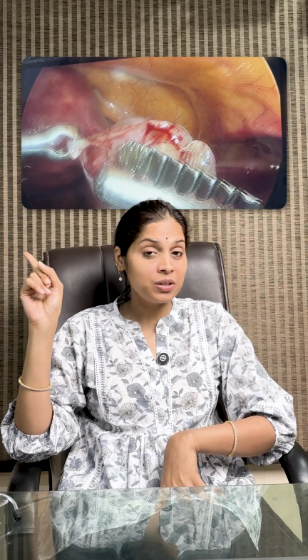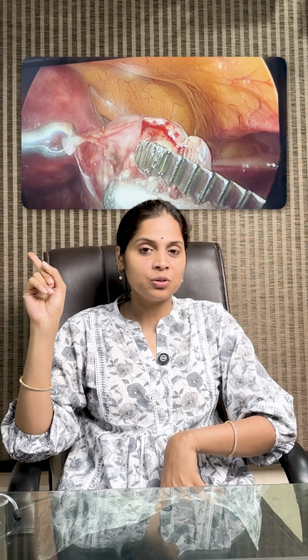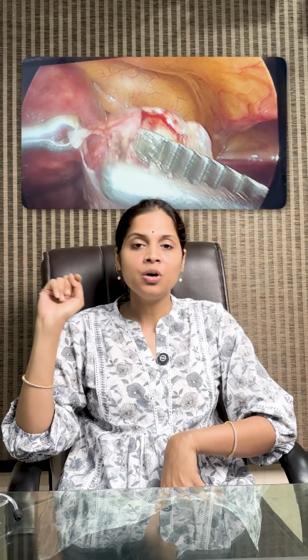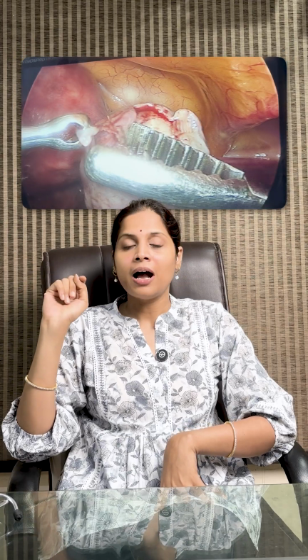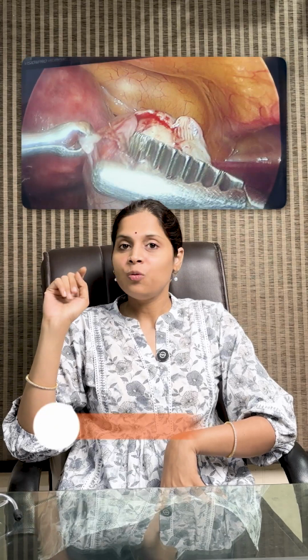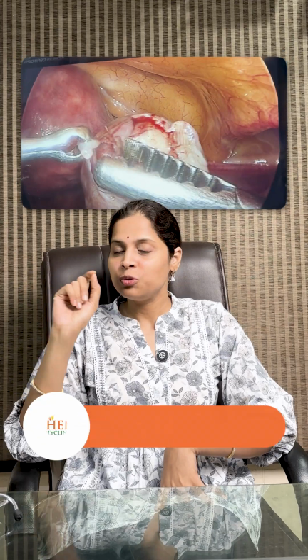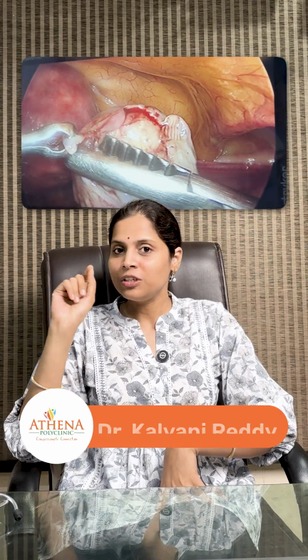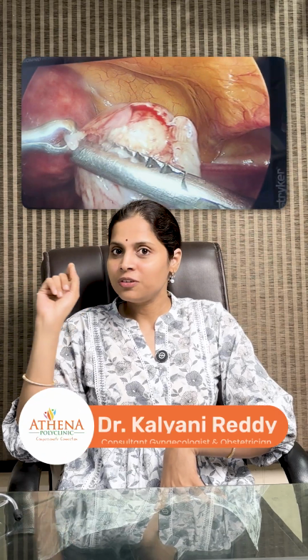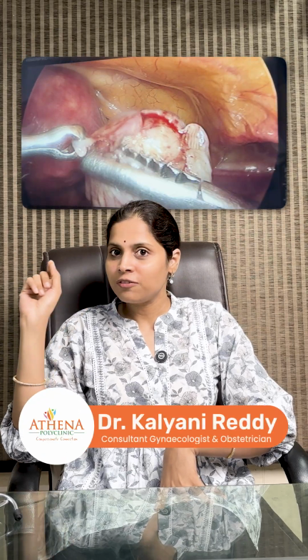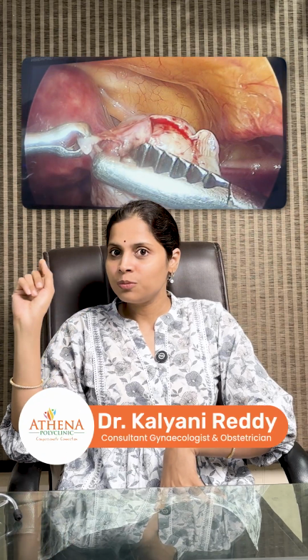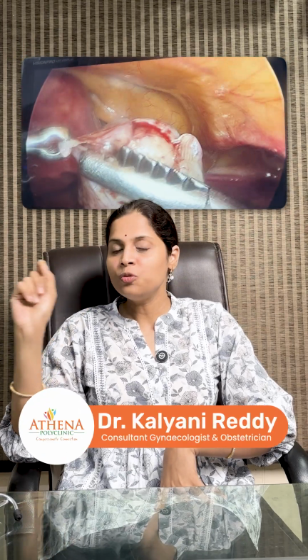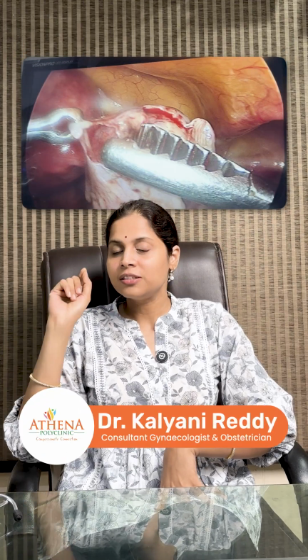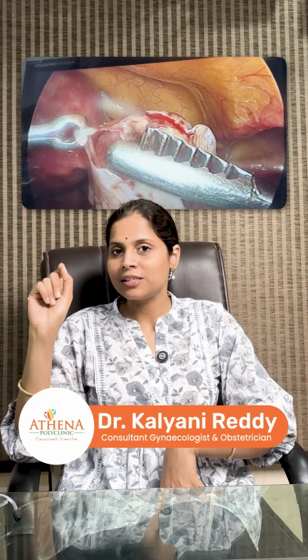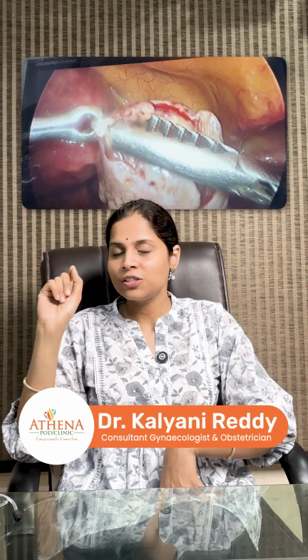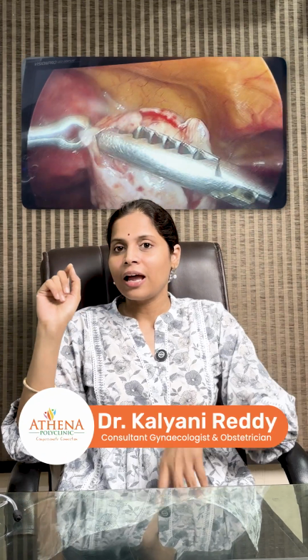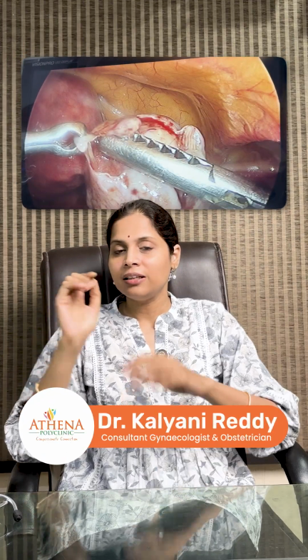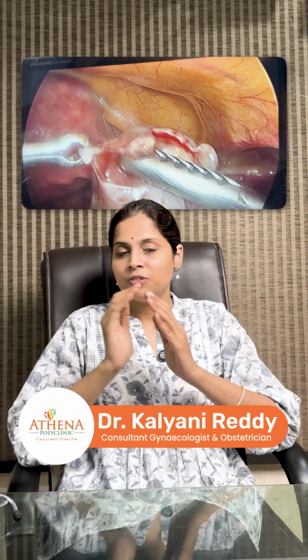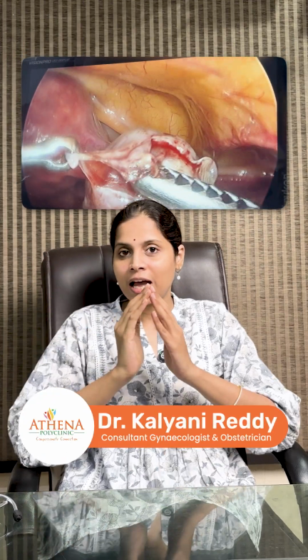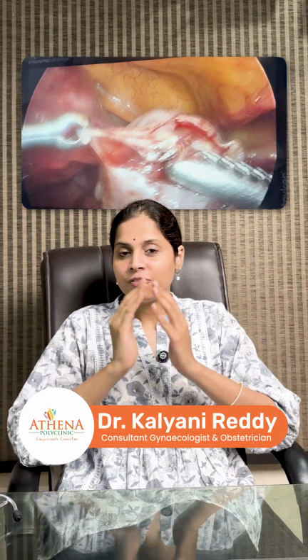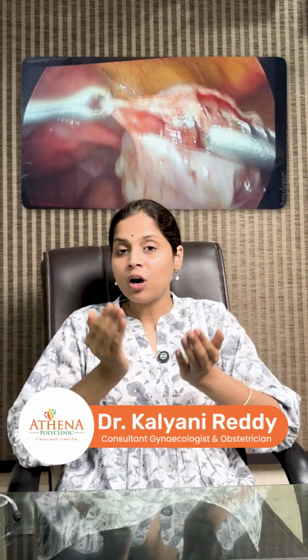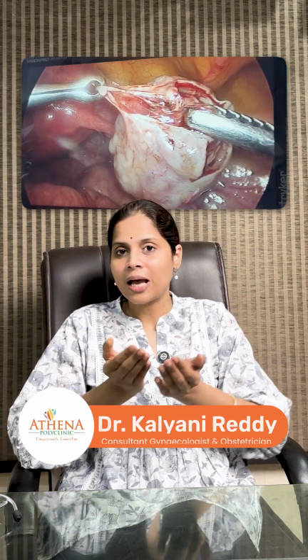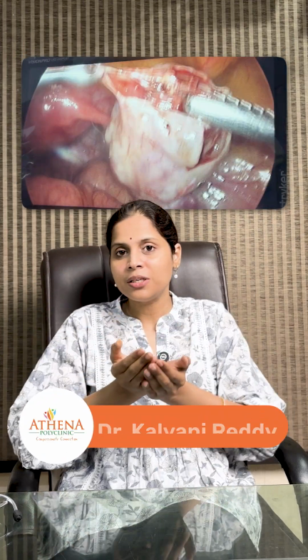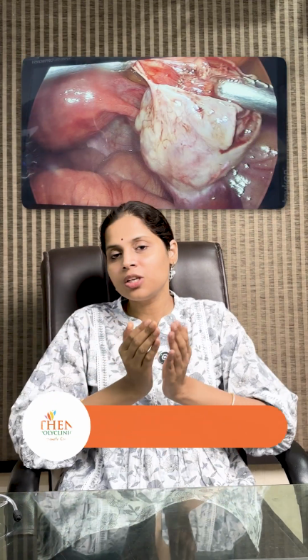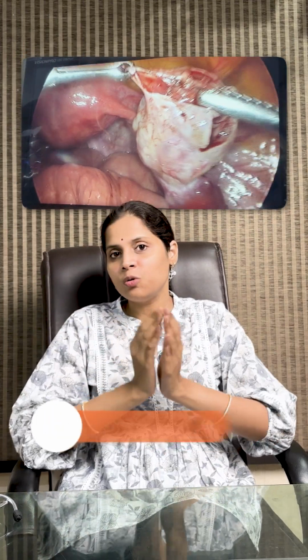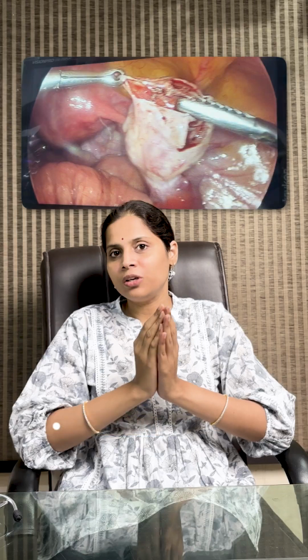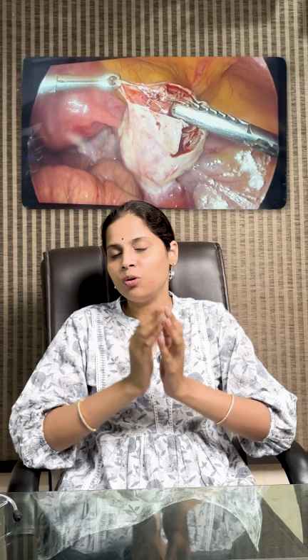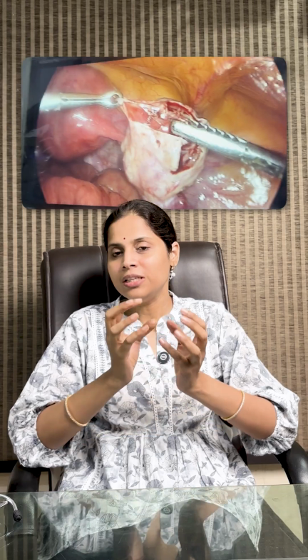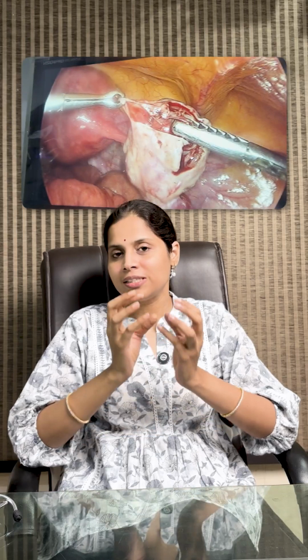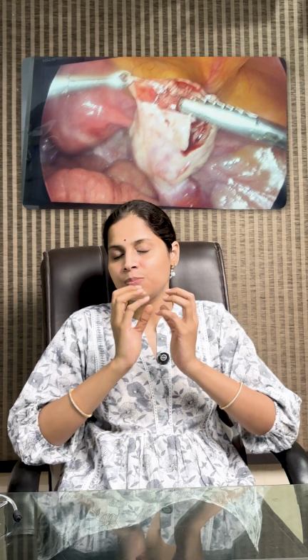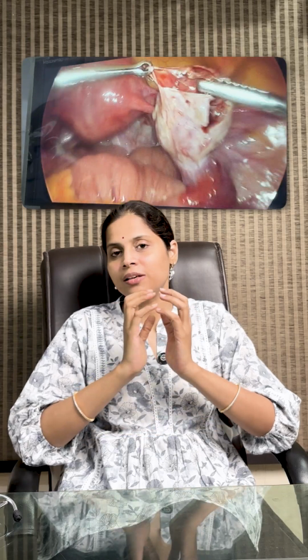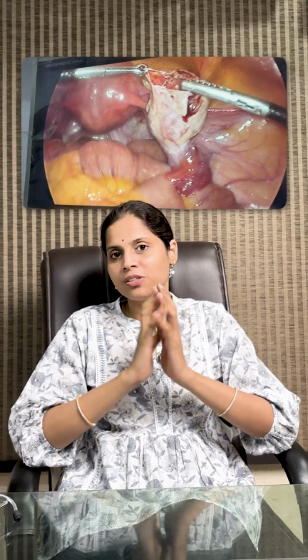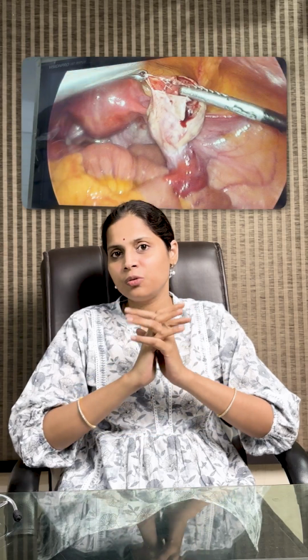The surgery is called laparoscopic cystectomy. As you can see in this video, how beautifully we have removed the cyst and we have not damaged the ovary — only the cyst part is removed.